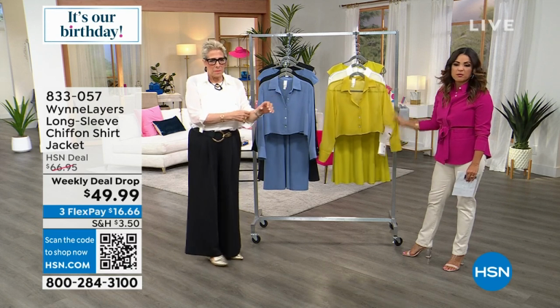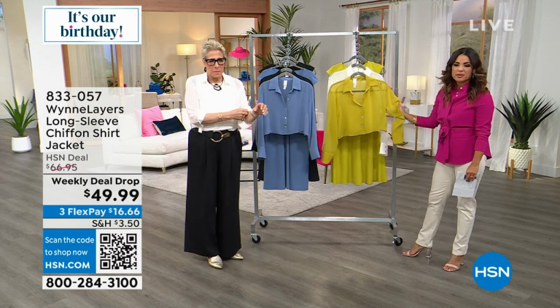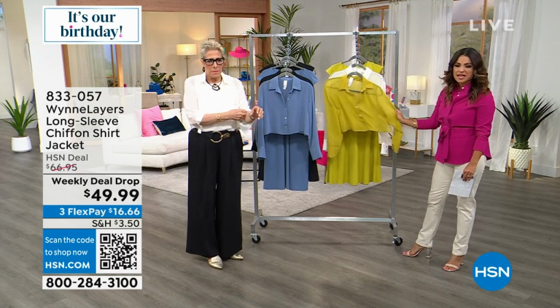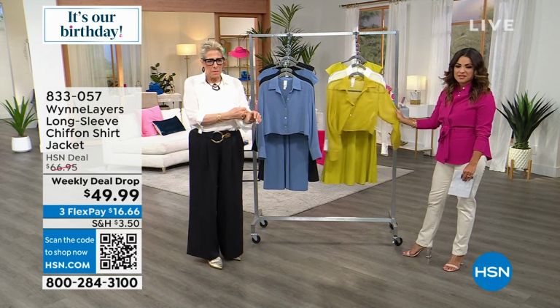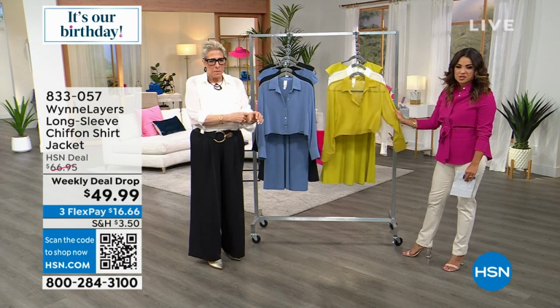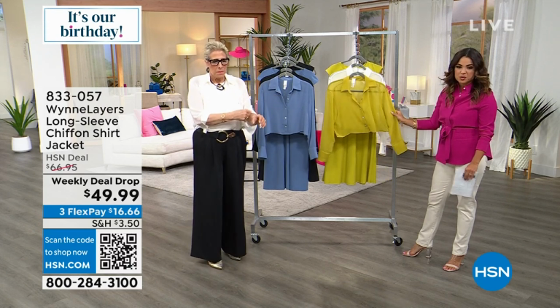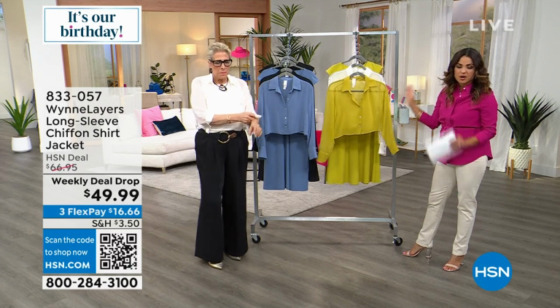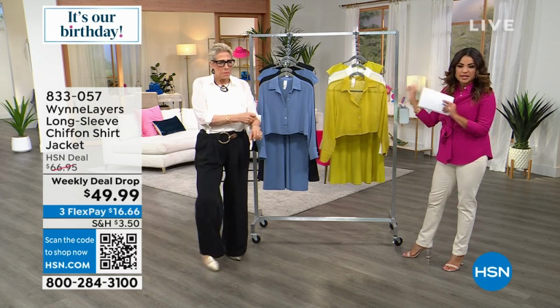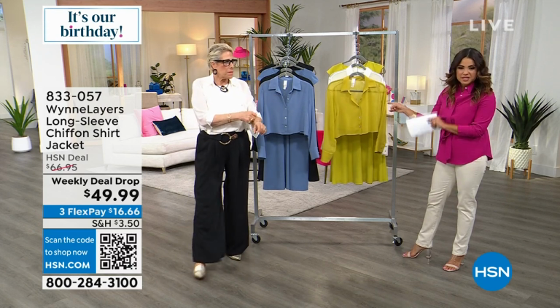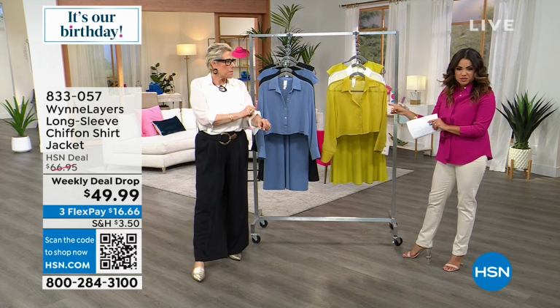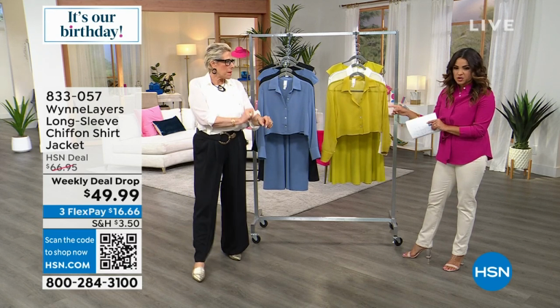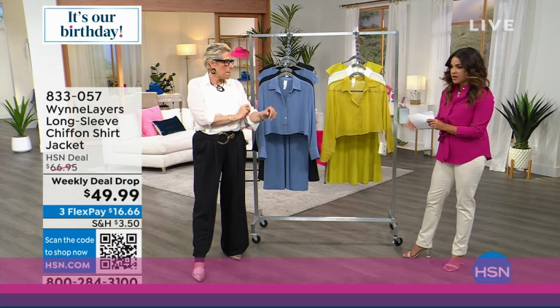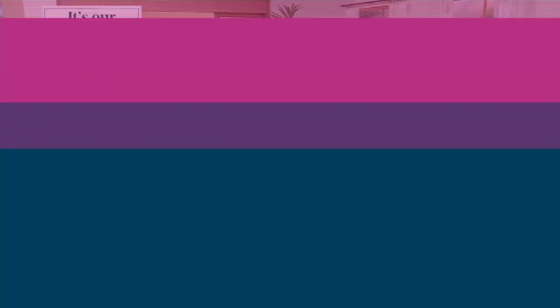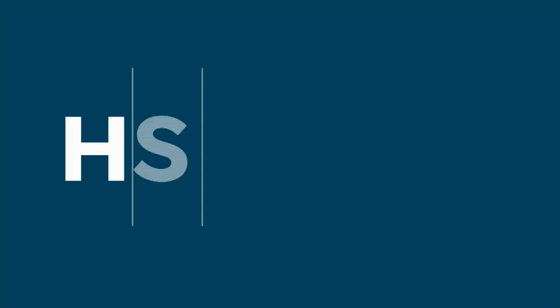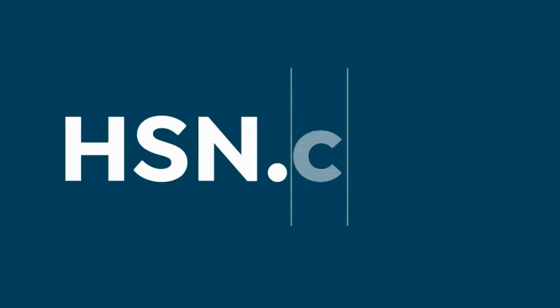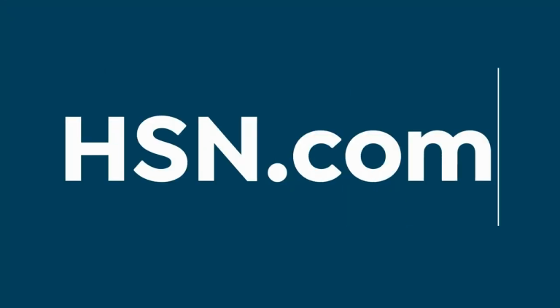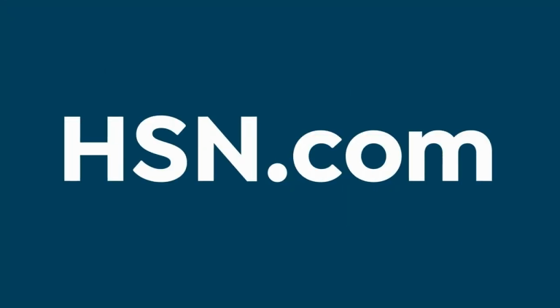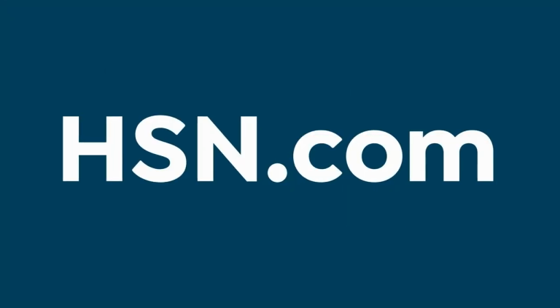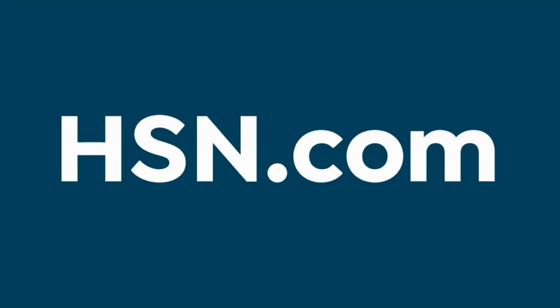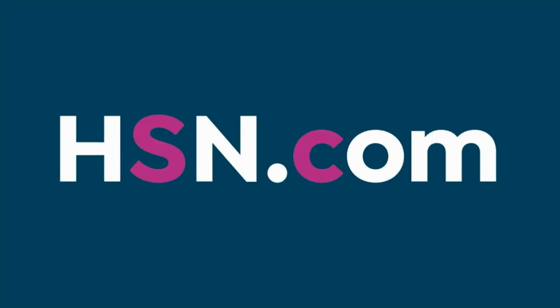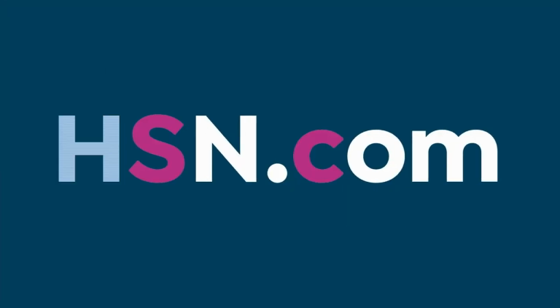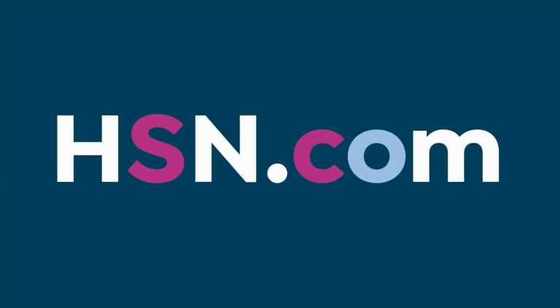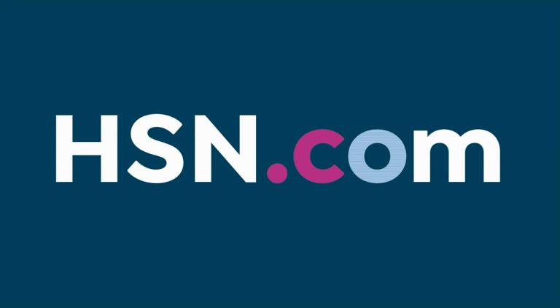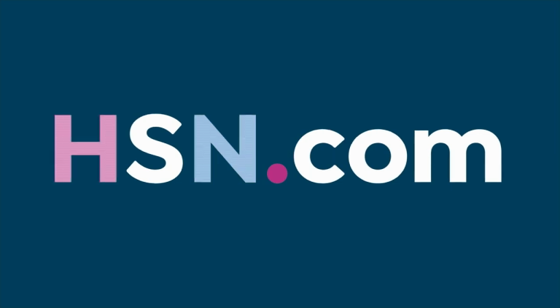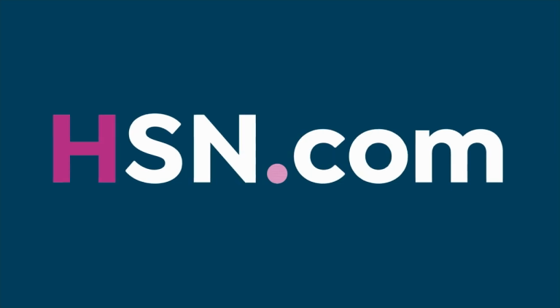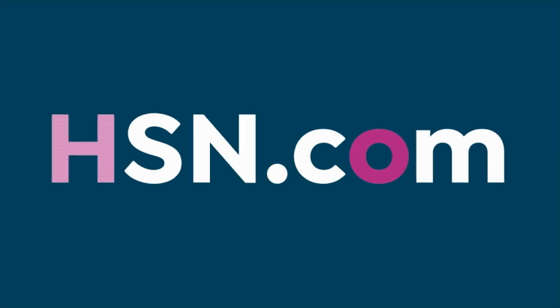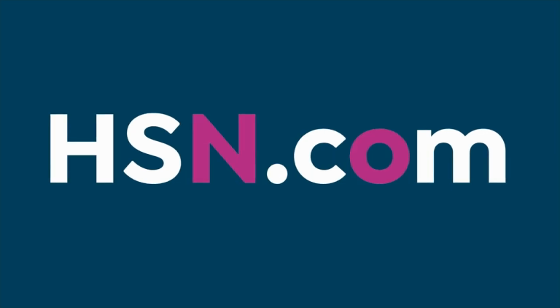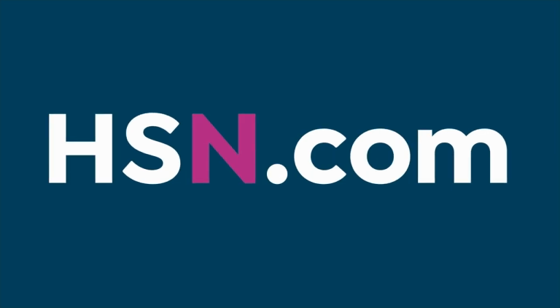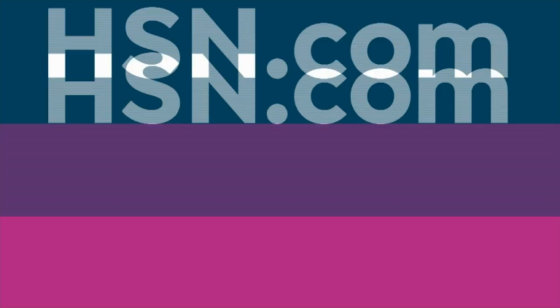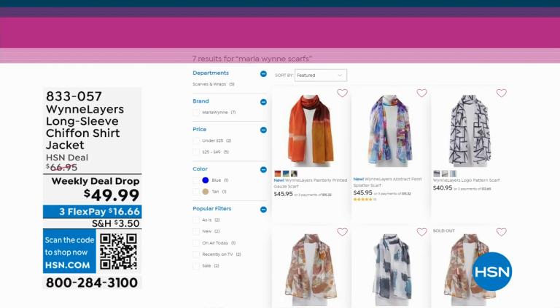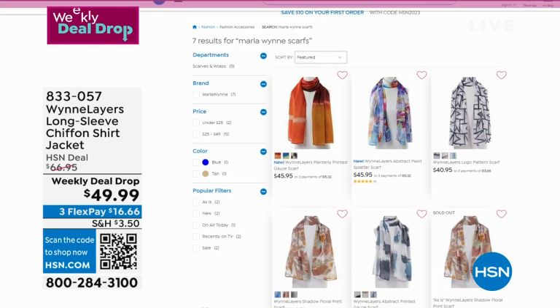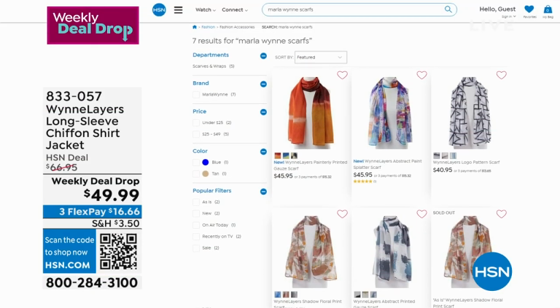Before we dive into our weekly deal drop, we were talking about the scarves and wanted to show you — the keyword is 'Marla Wynn Scarves.'